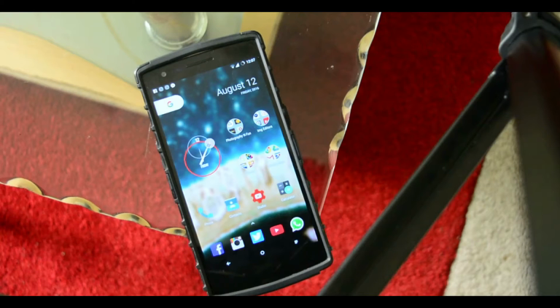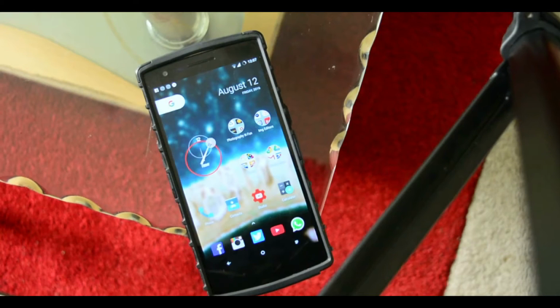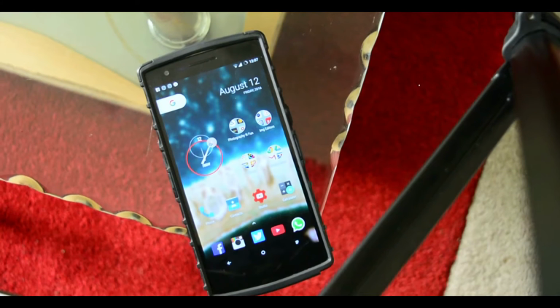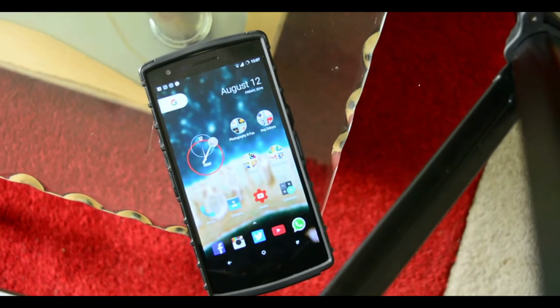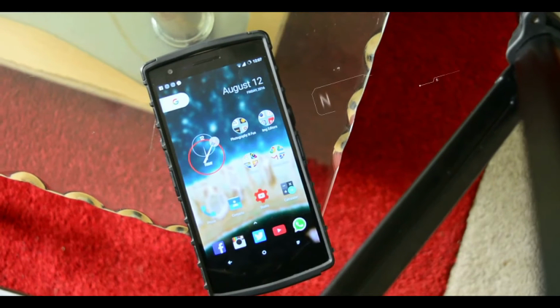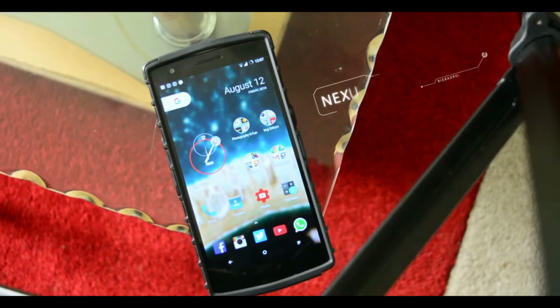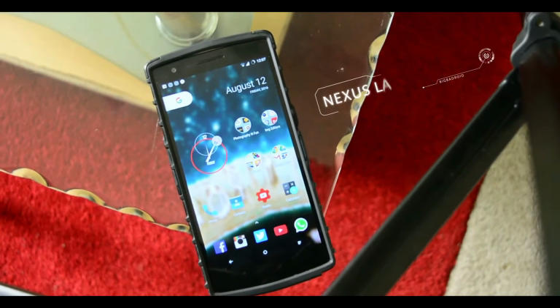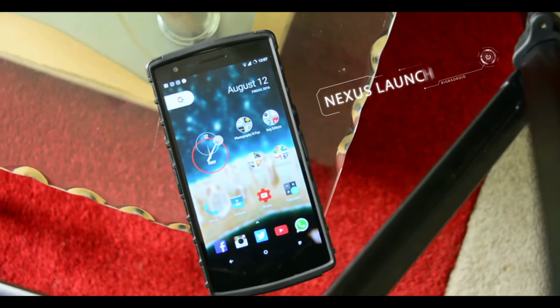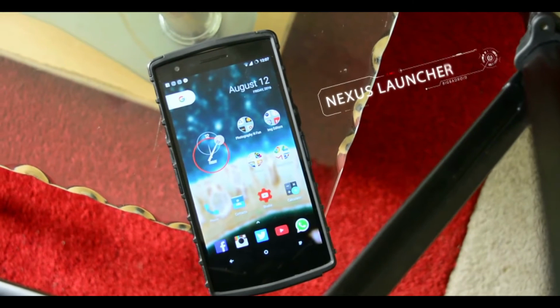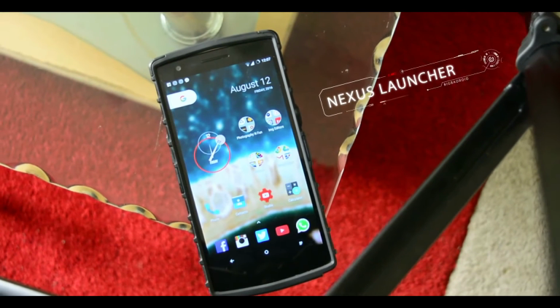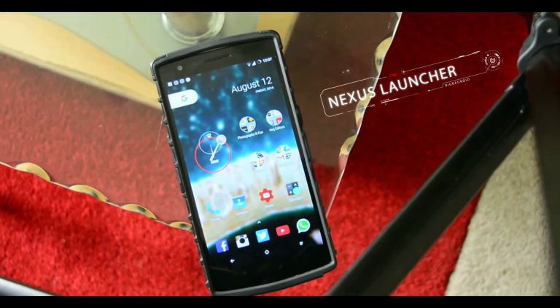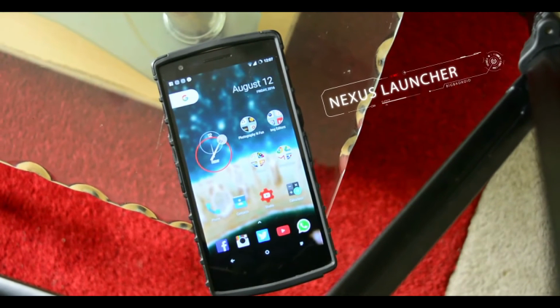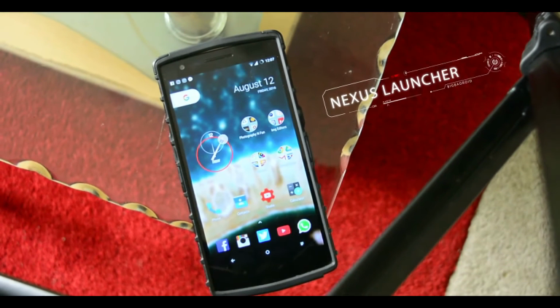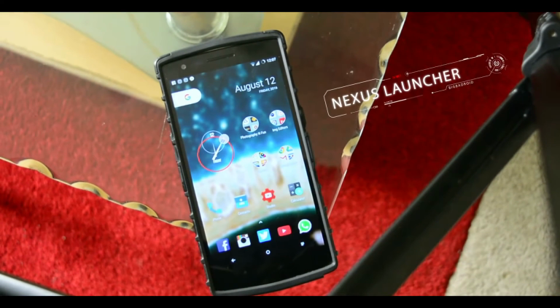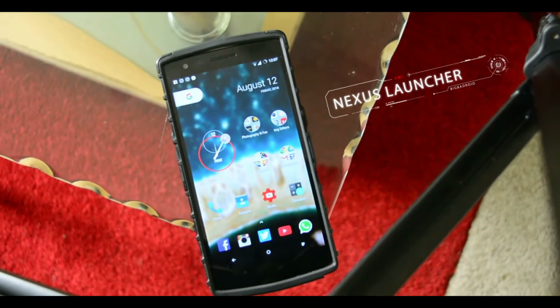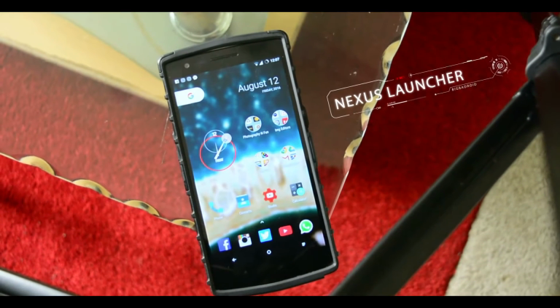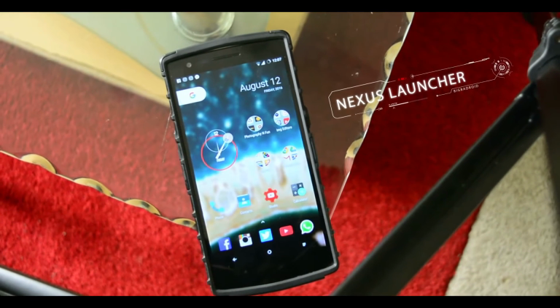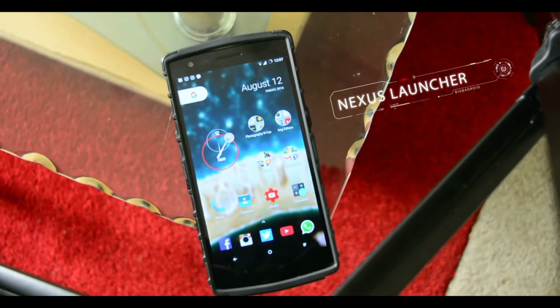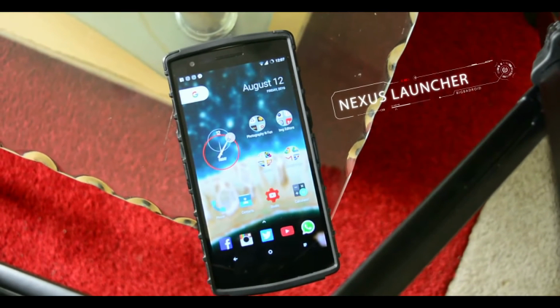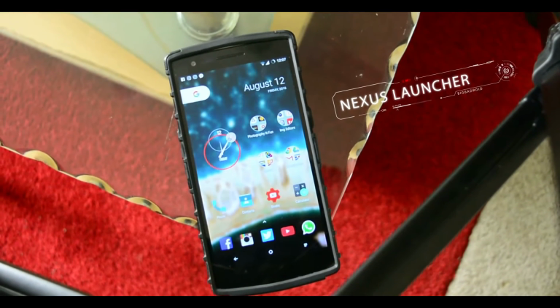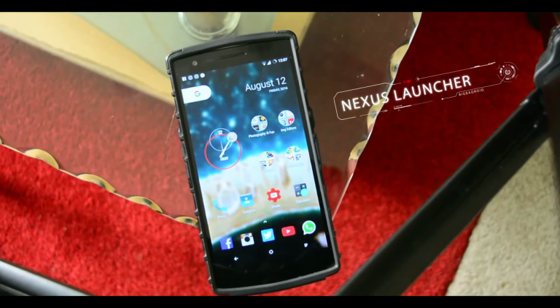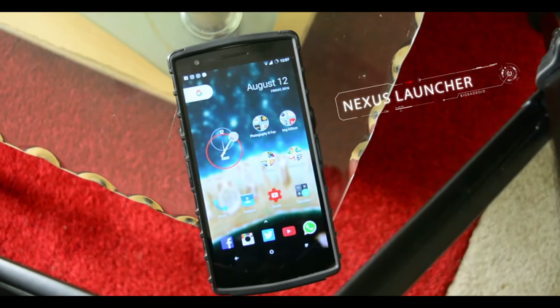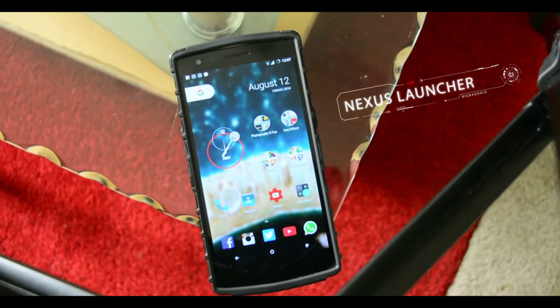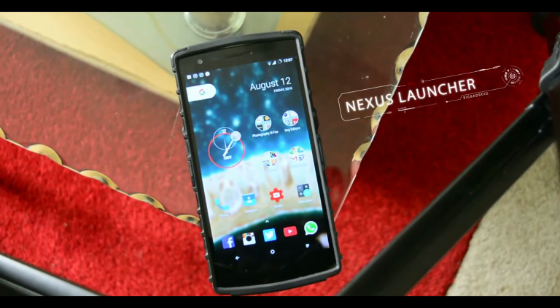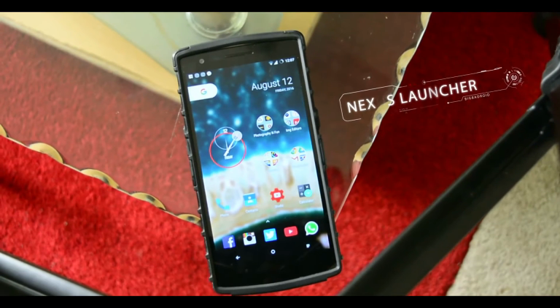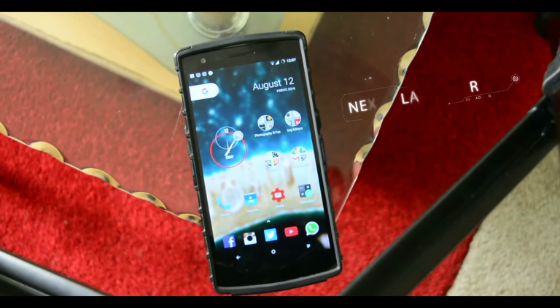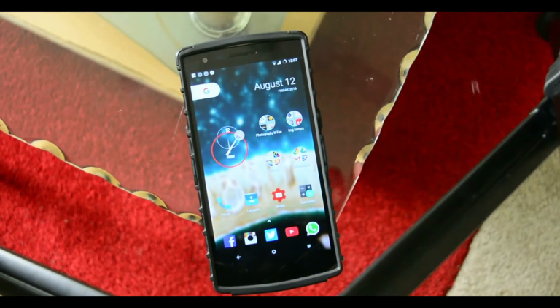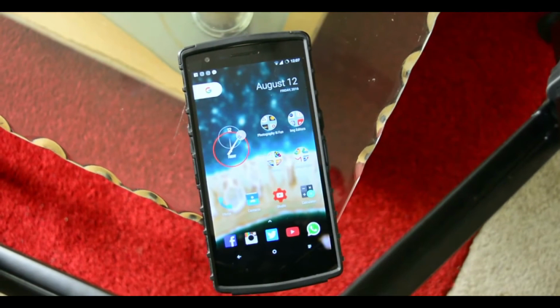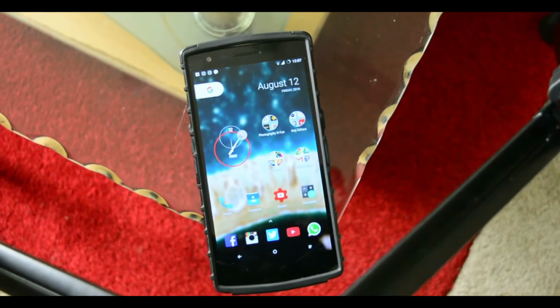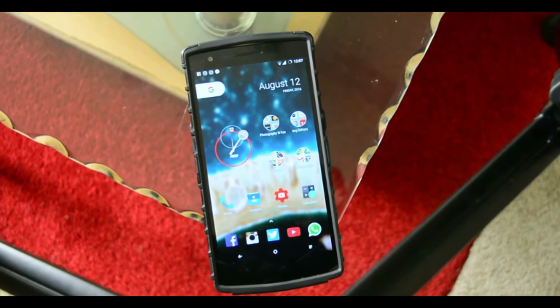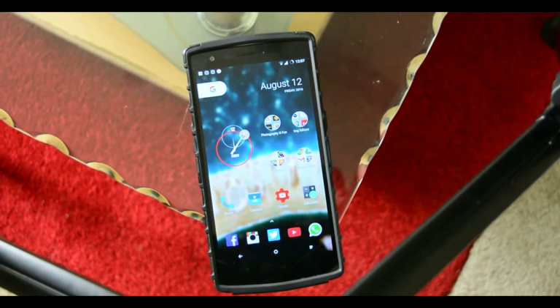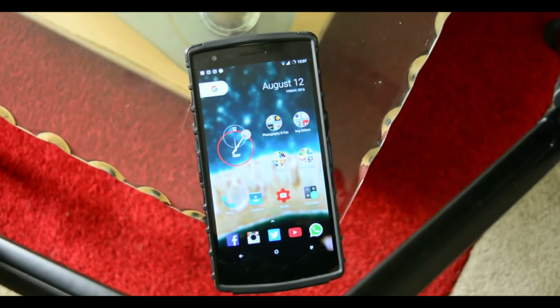Hey guys, what's going on — this is the Nexus Launcher. Is it supposed to be a replacement for the Google Now Launcher? Let's find out.